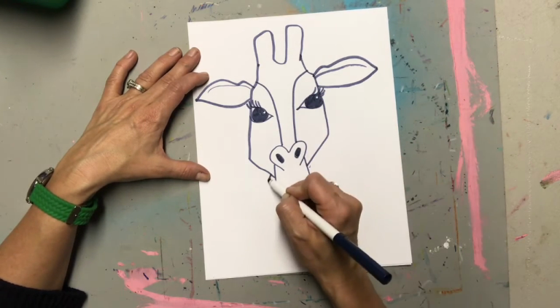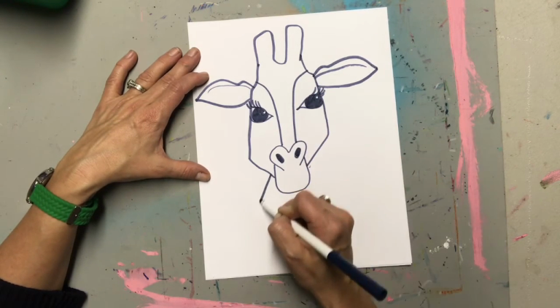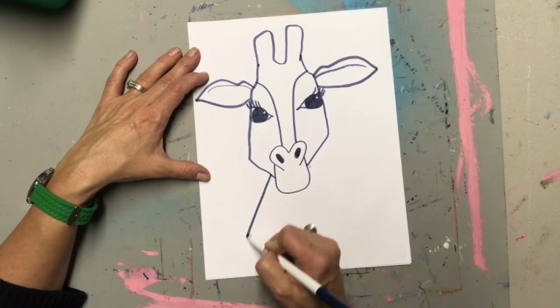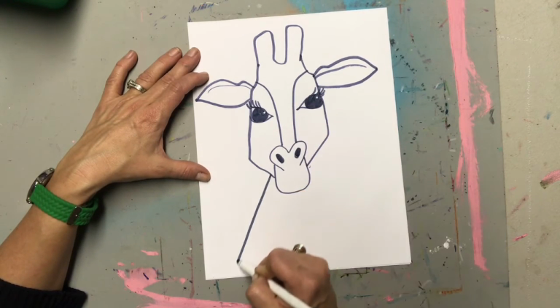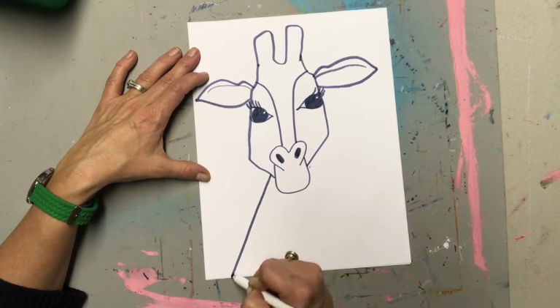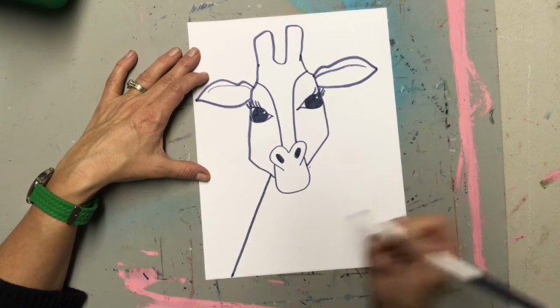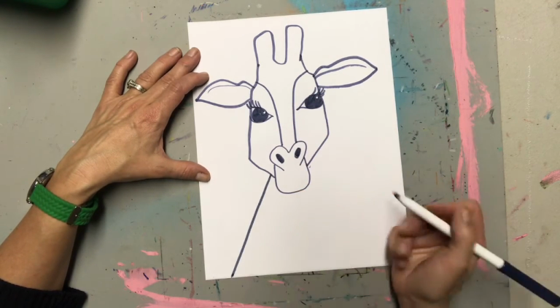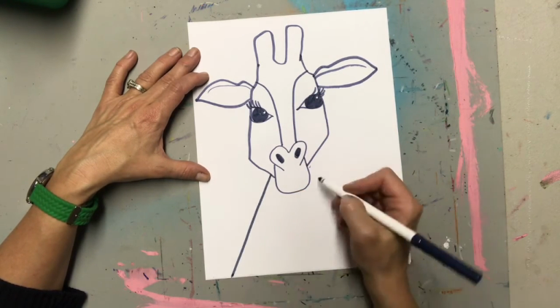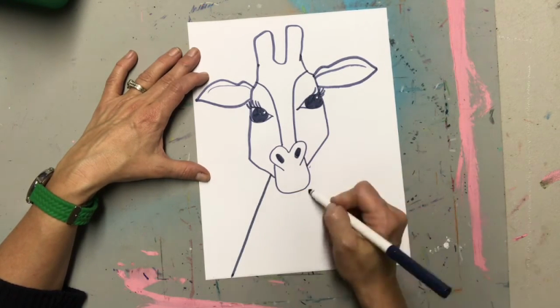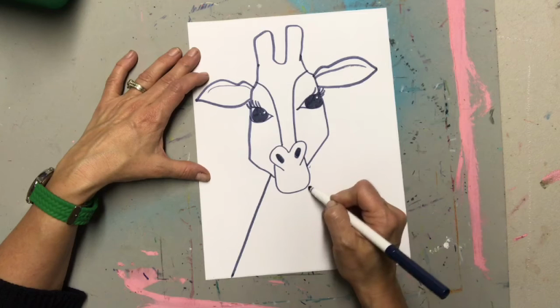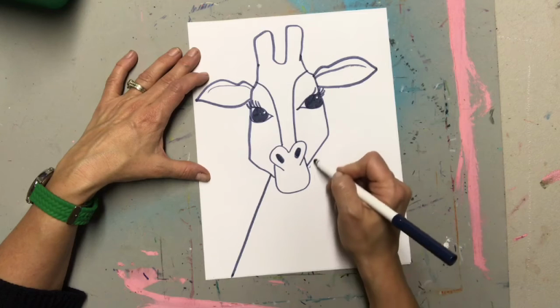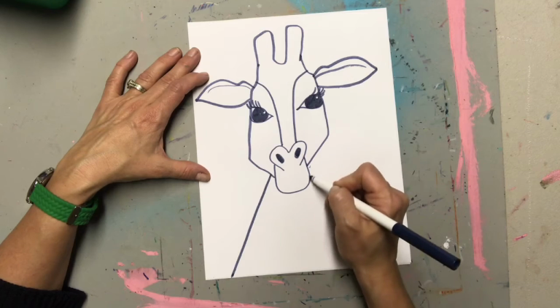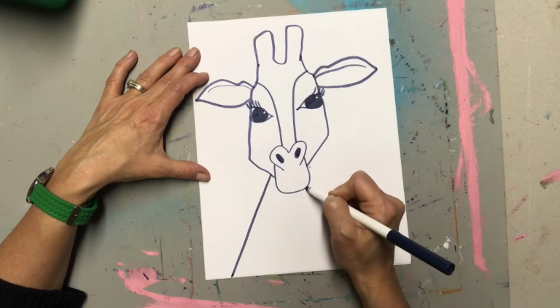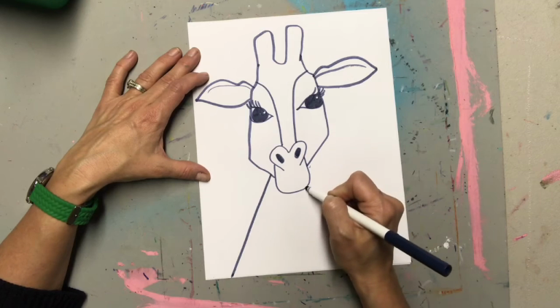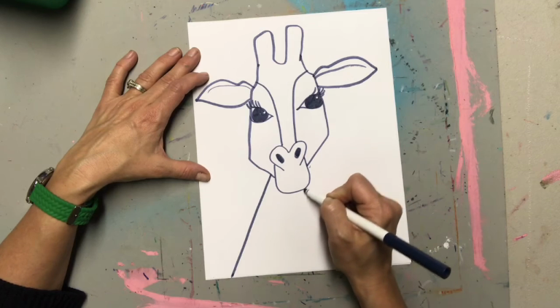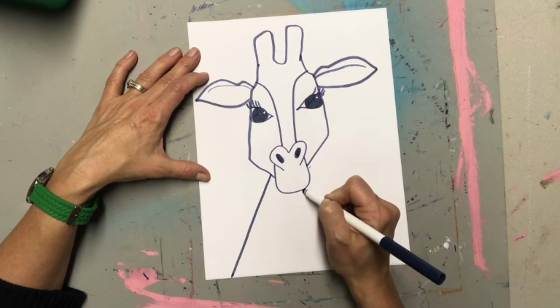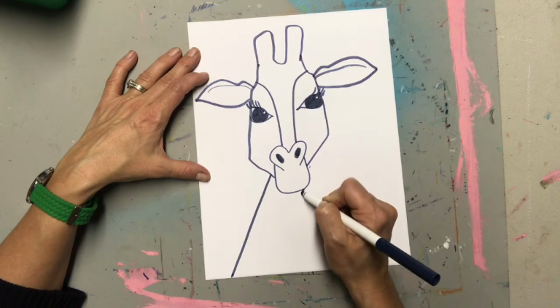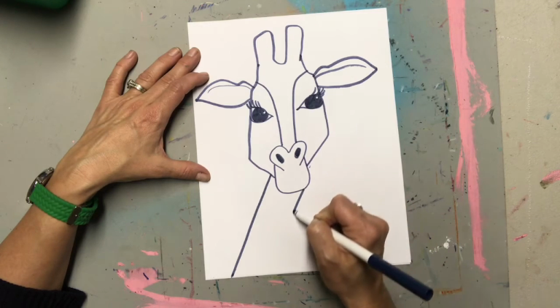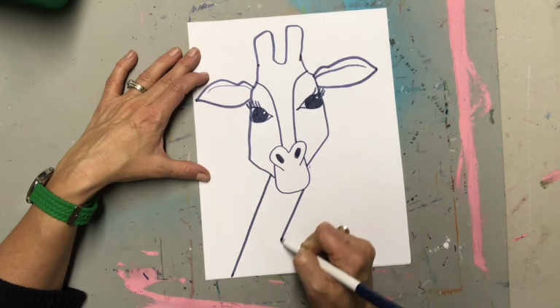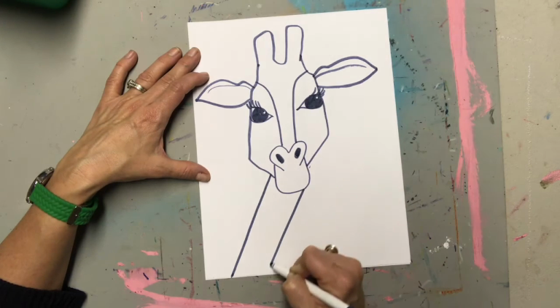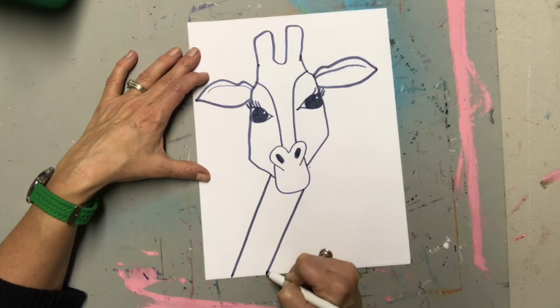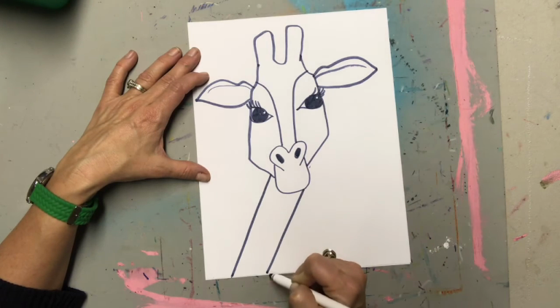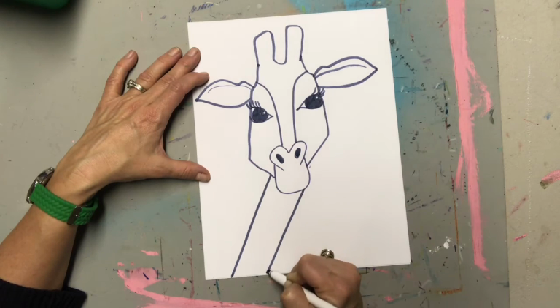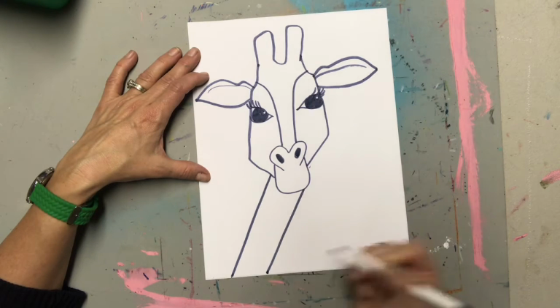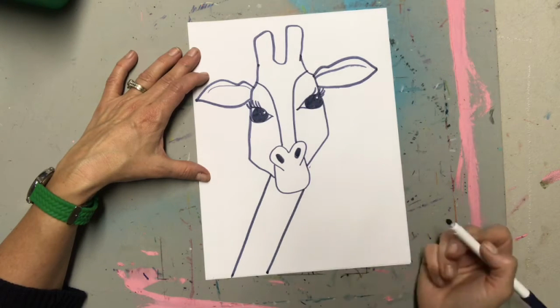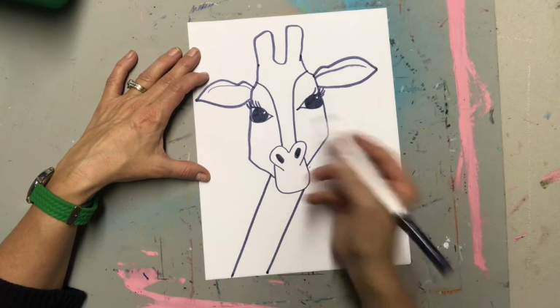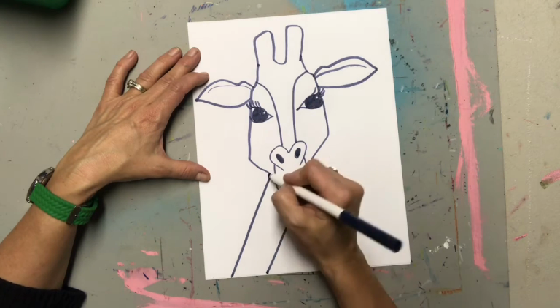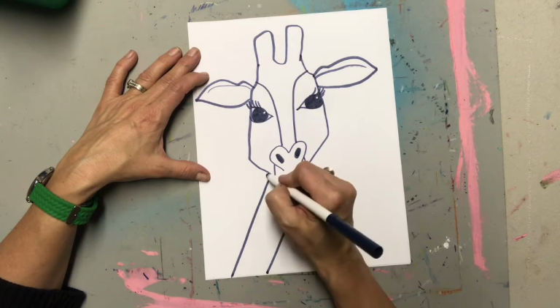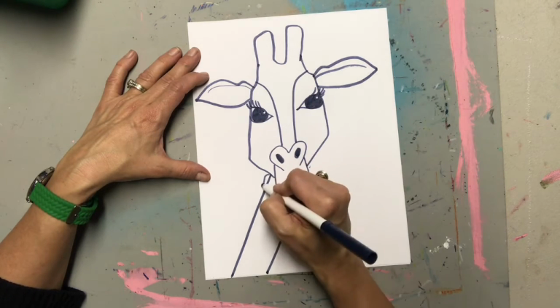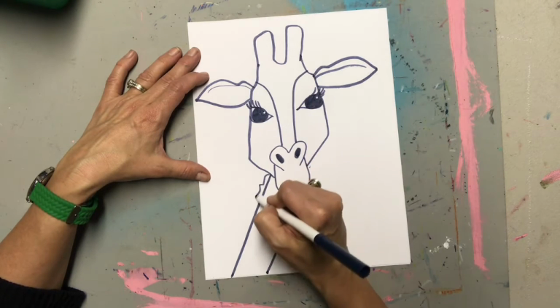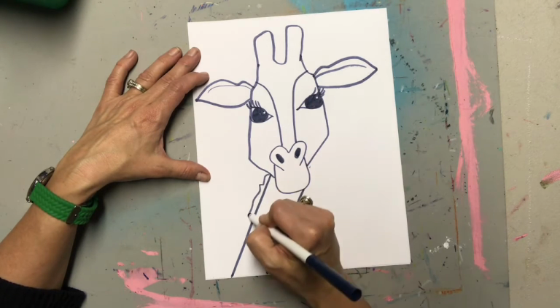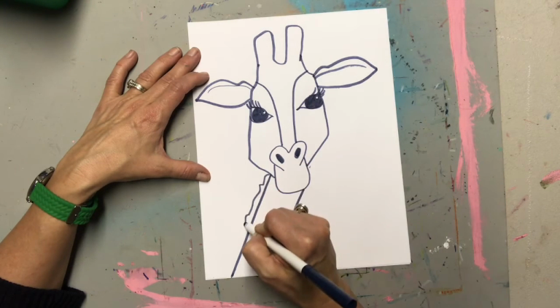Those little nostrils. Two diagonal lines down for the neck and now we get to decorate.